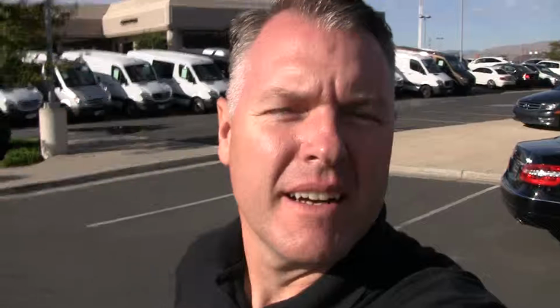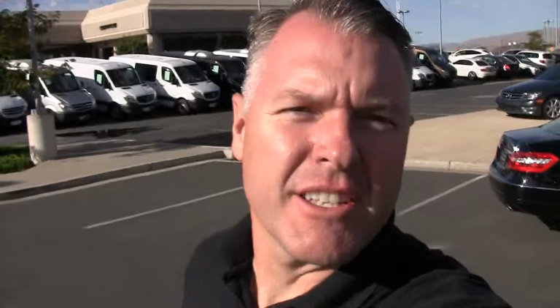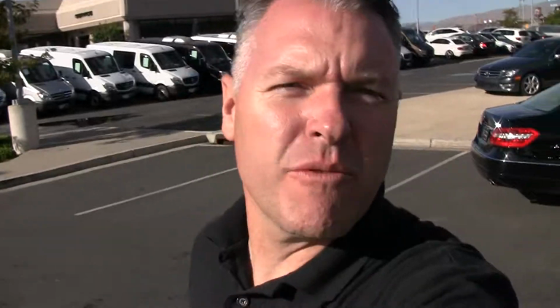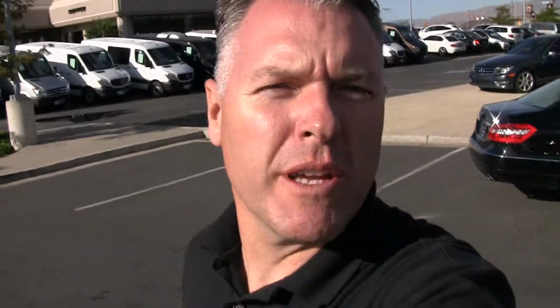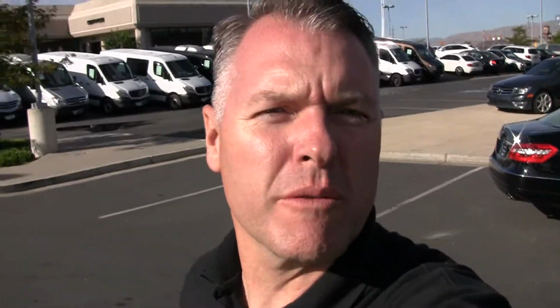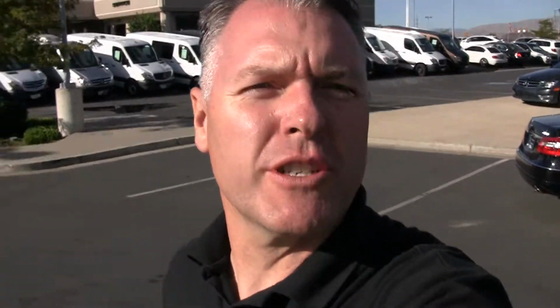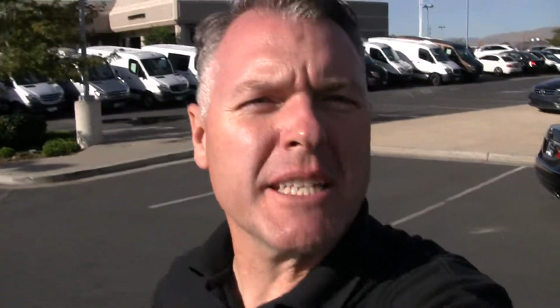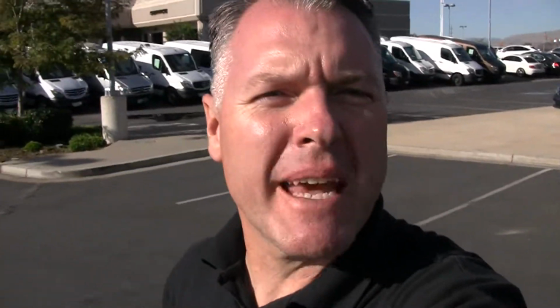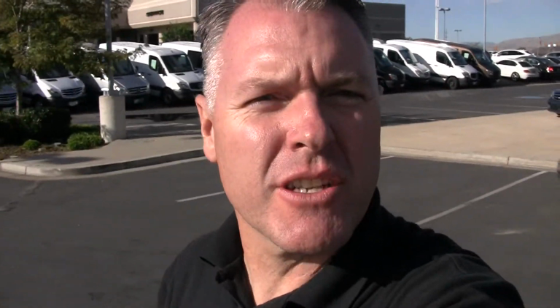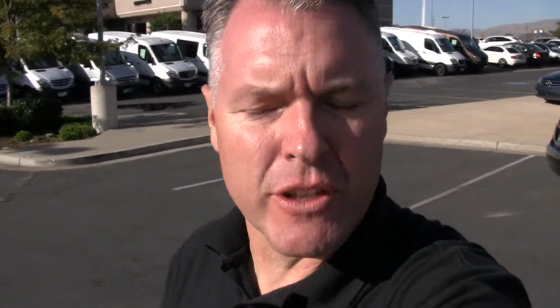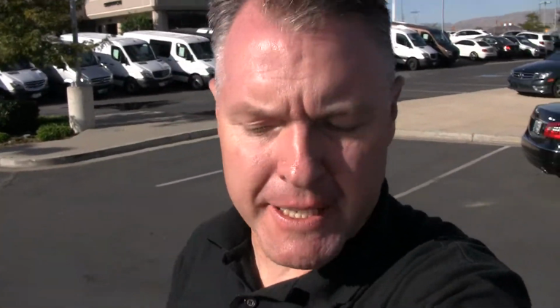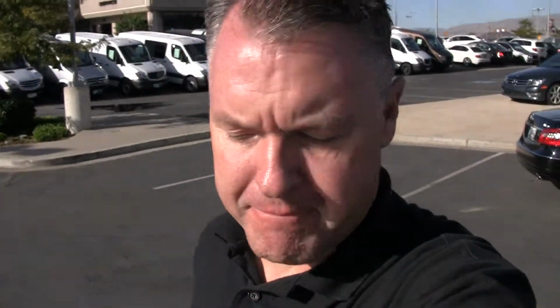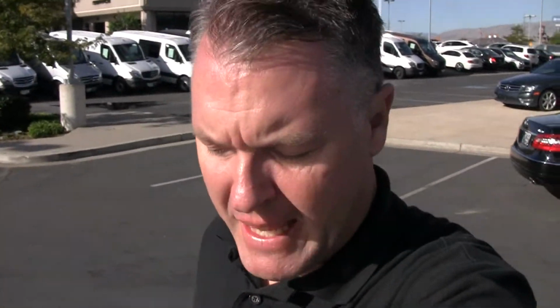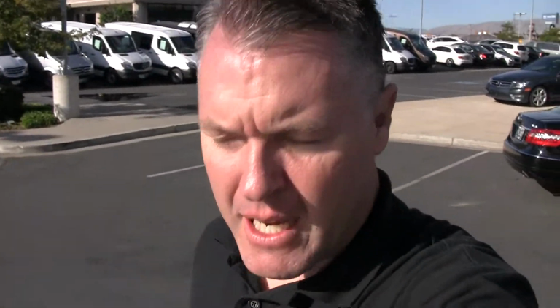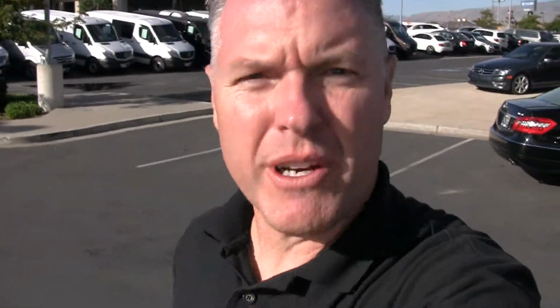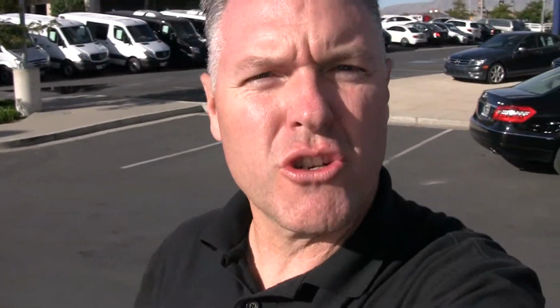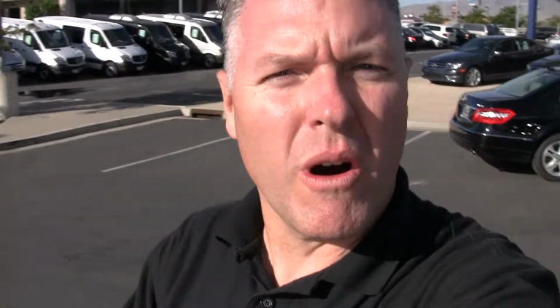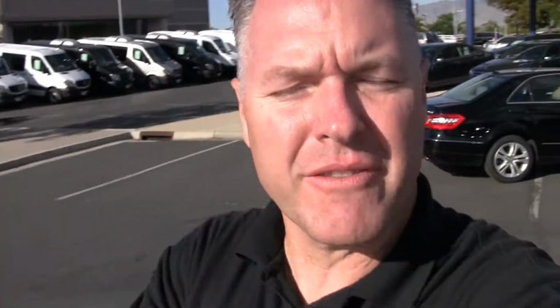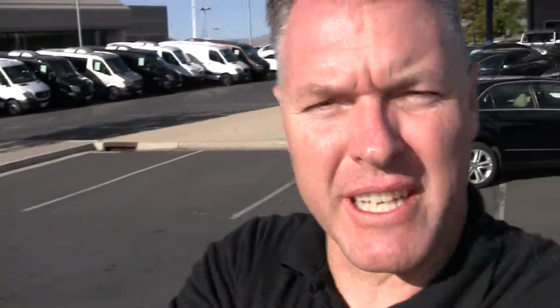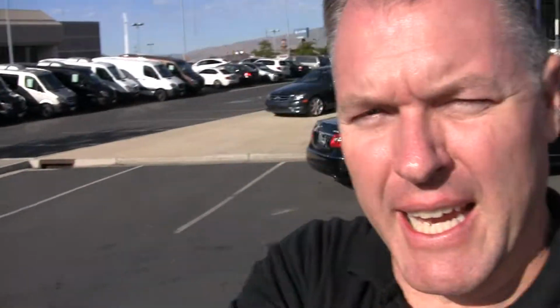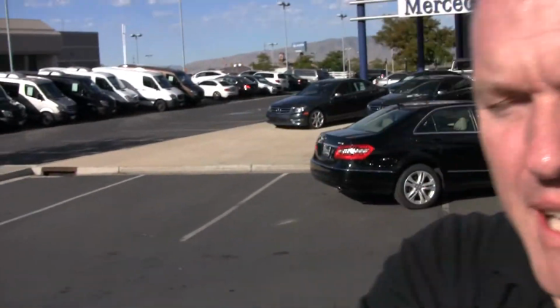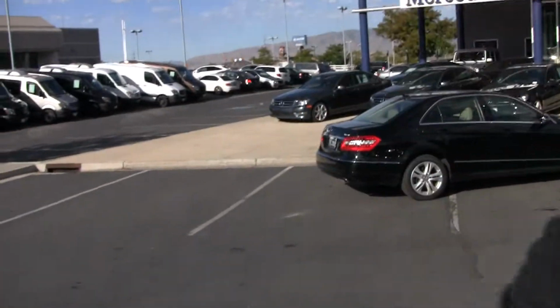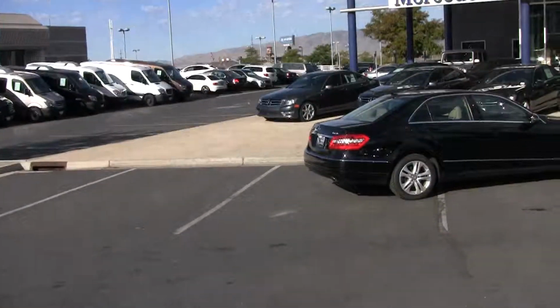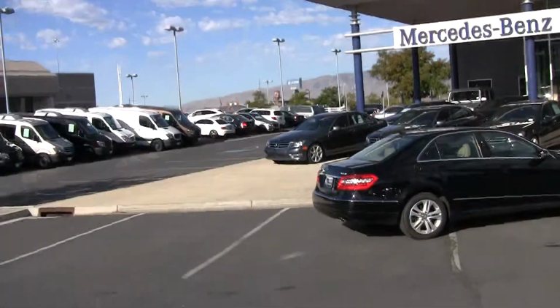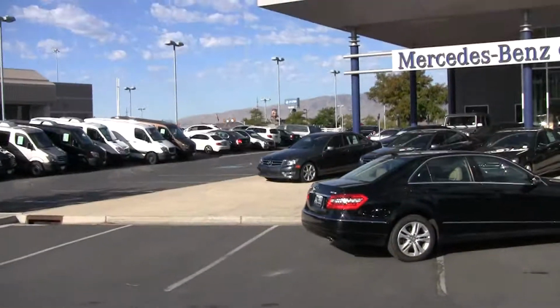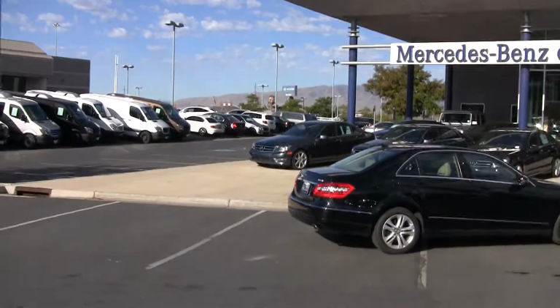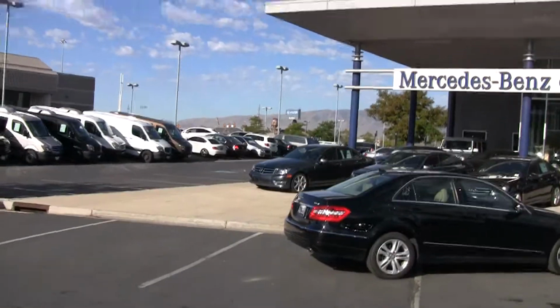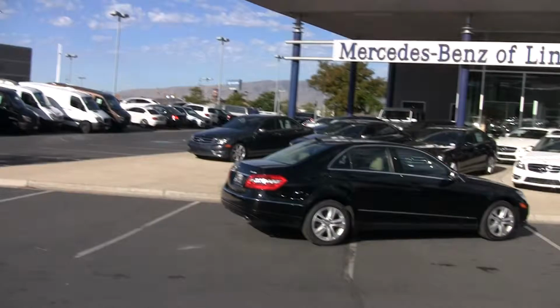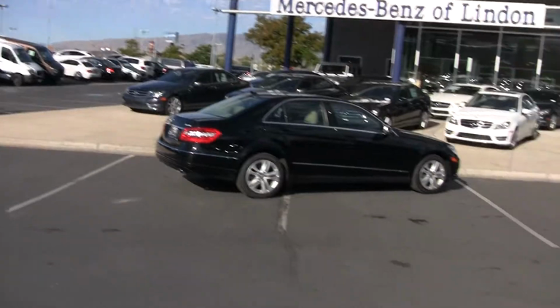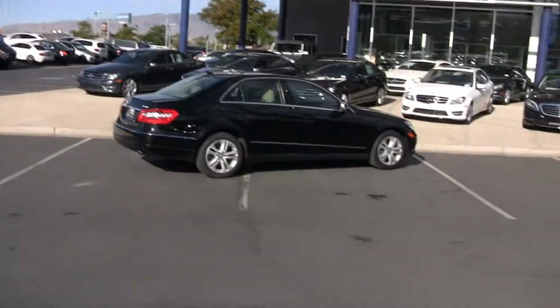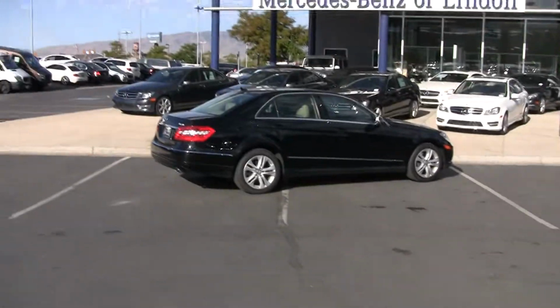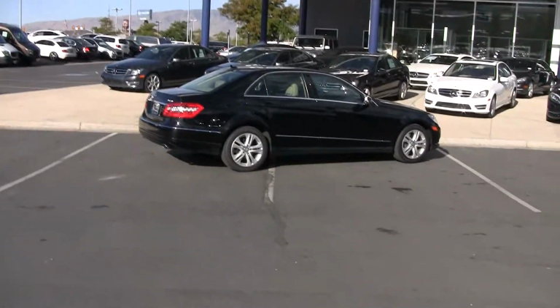Hi, Steve Ward here with Mercedes-Benz of Linden. I want to show off today a very nice 2010 E-Class.